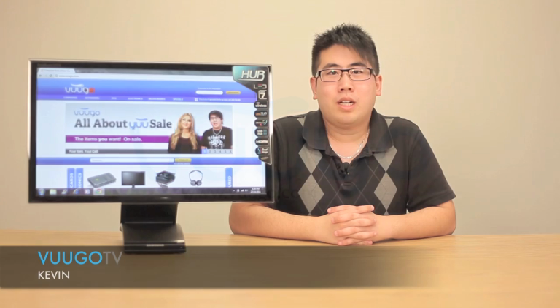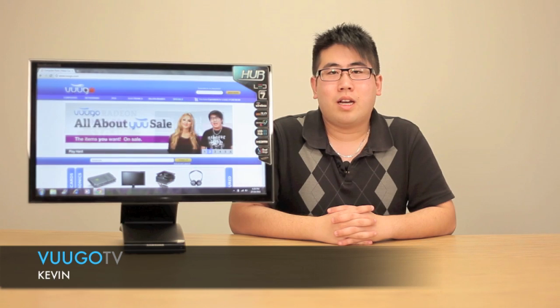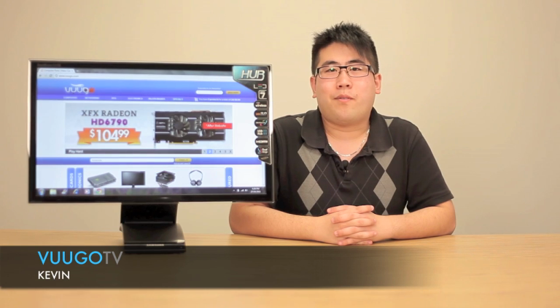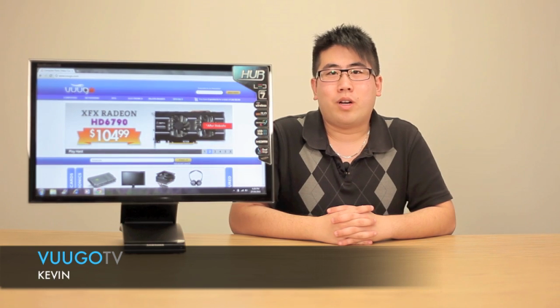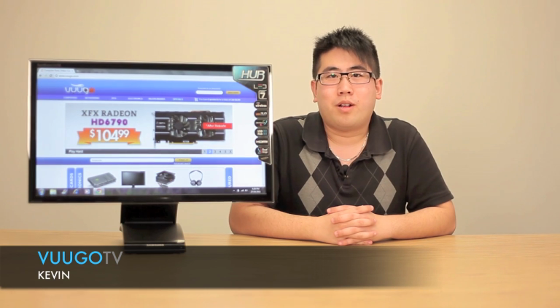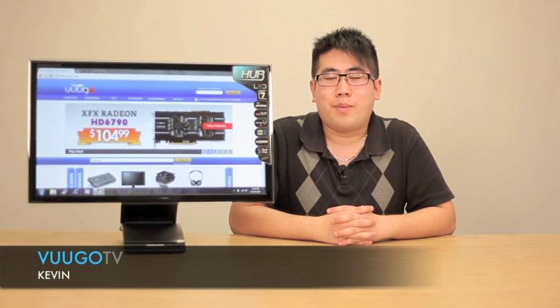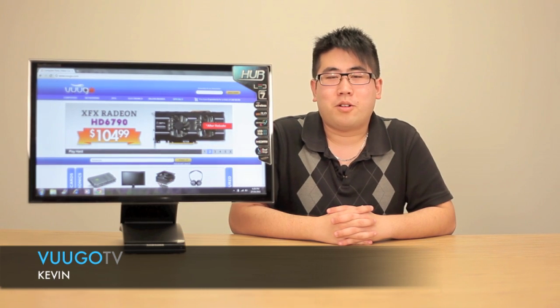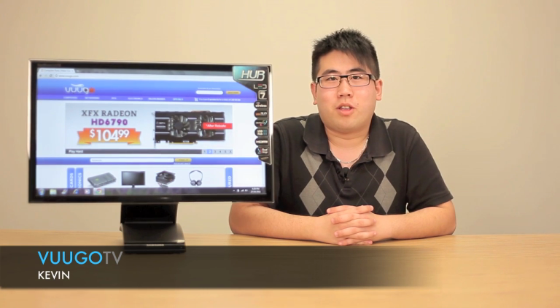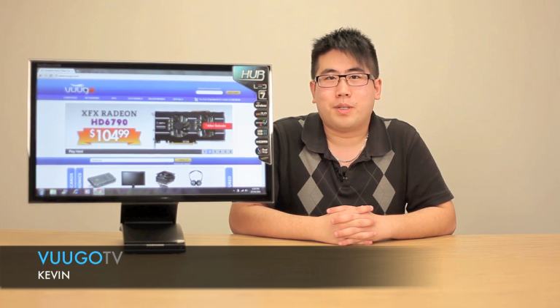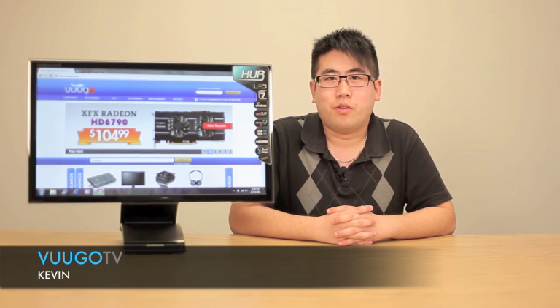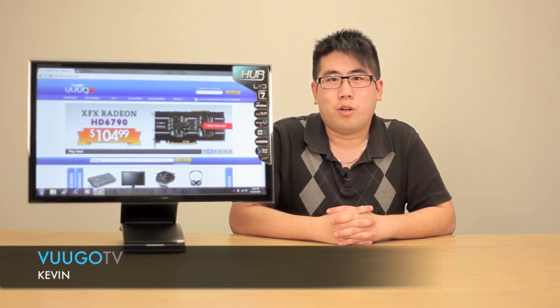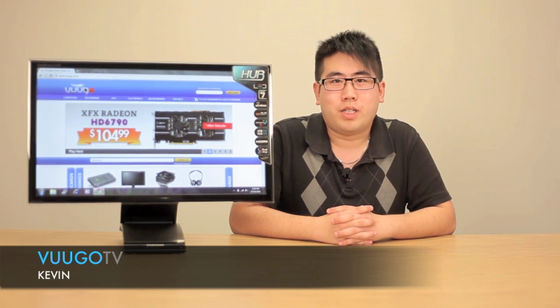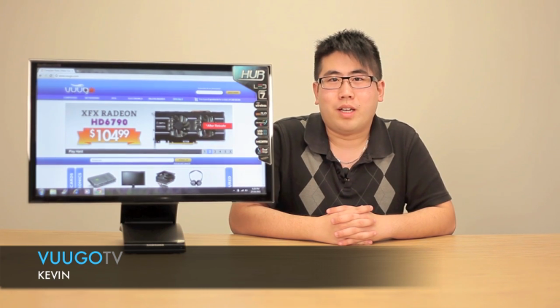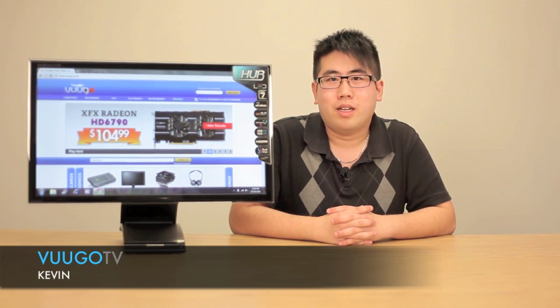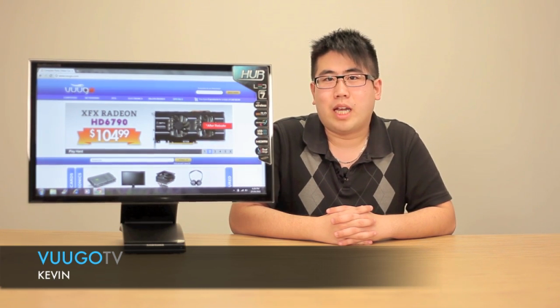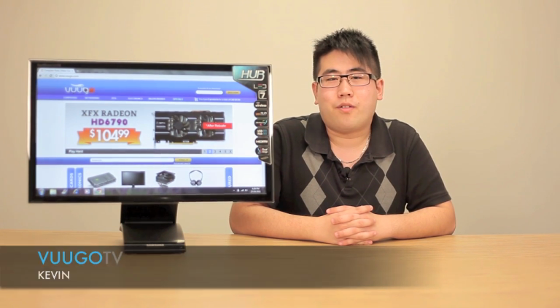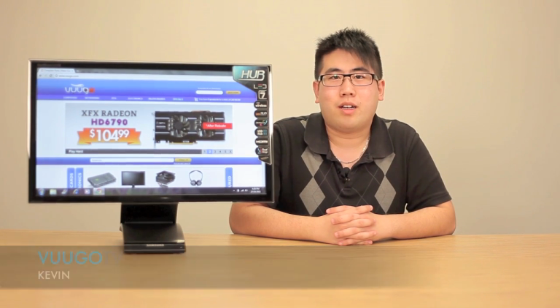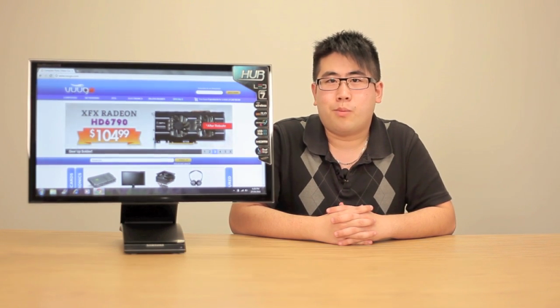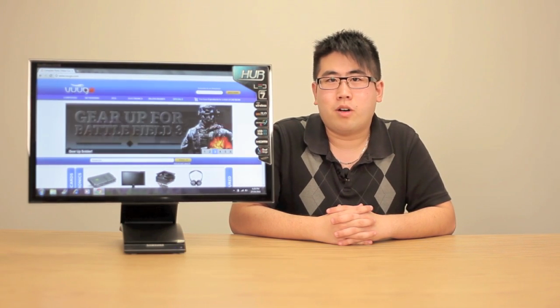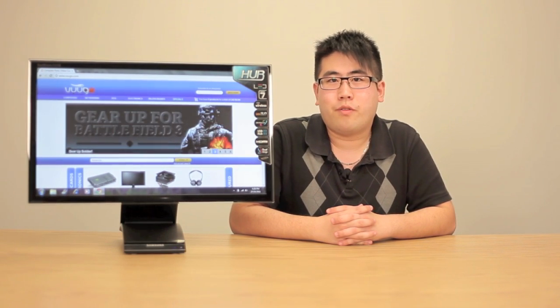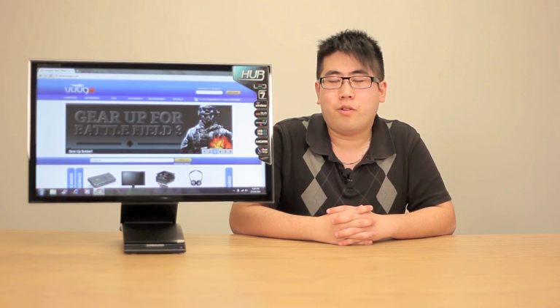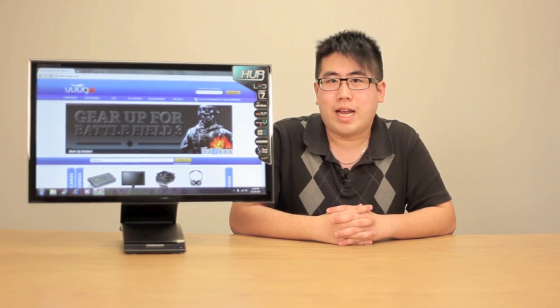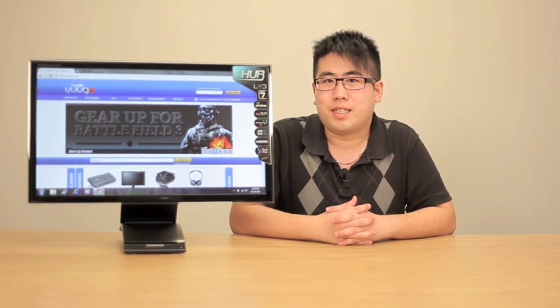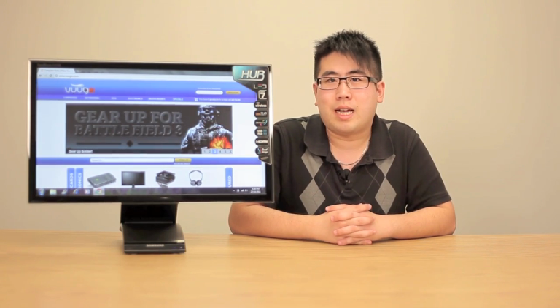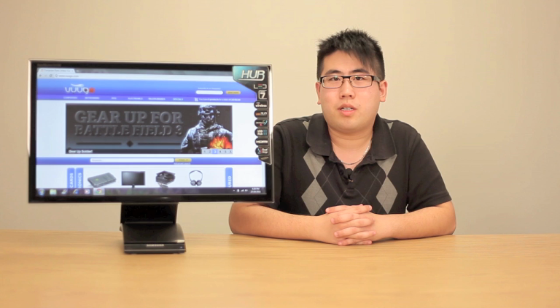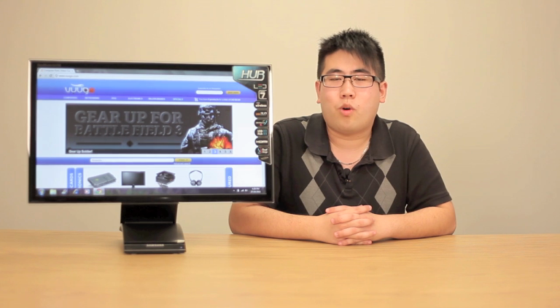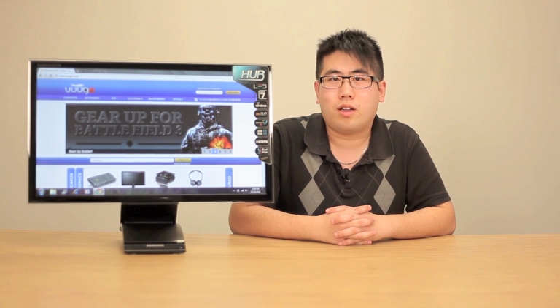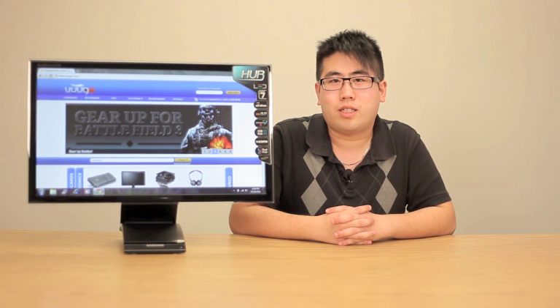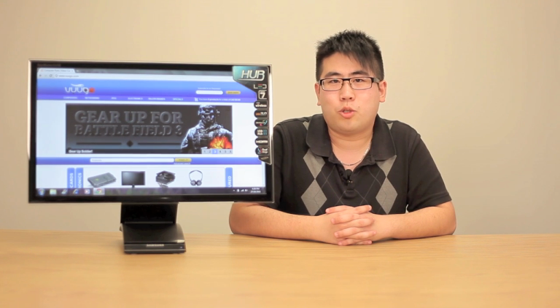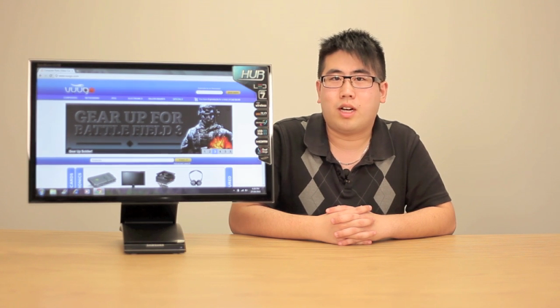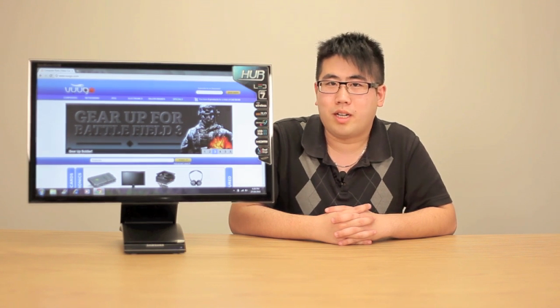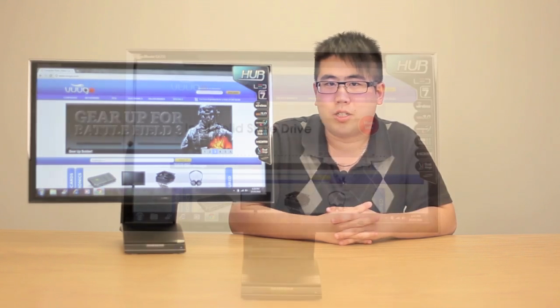Hi everyone and welcome back to another episode of Roodle TV. Today we've got another monitor for you and it's the Samsung Wireless Central Hub Station.